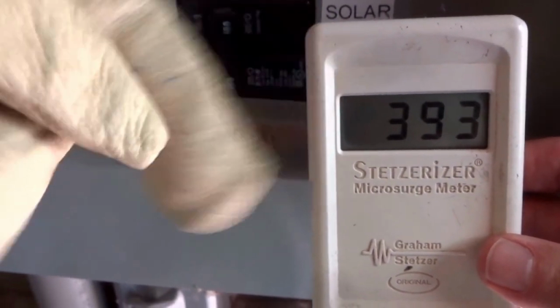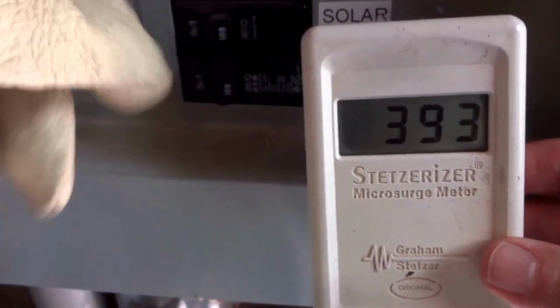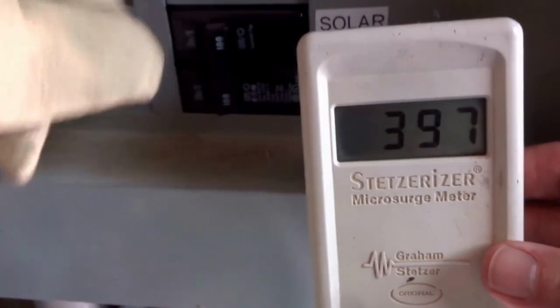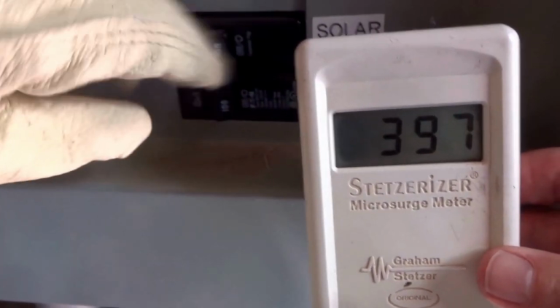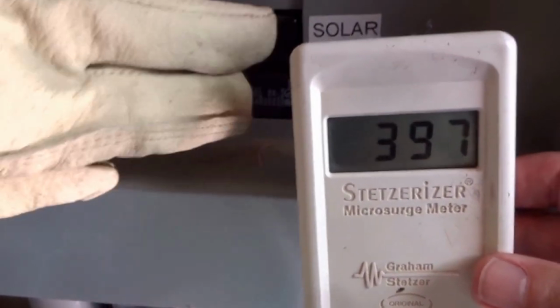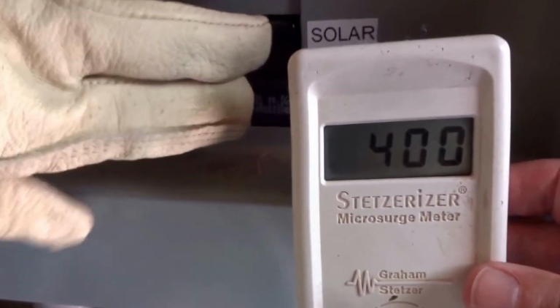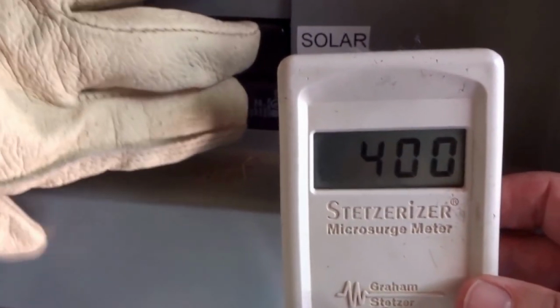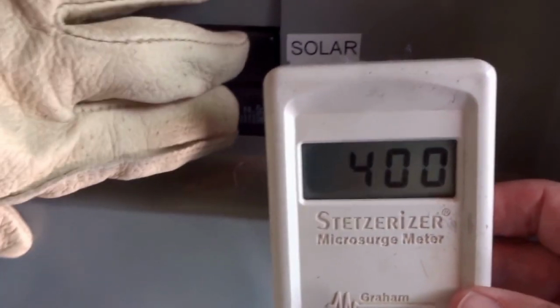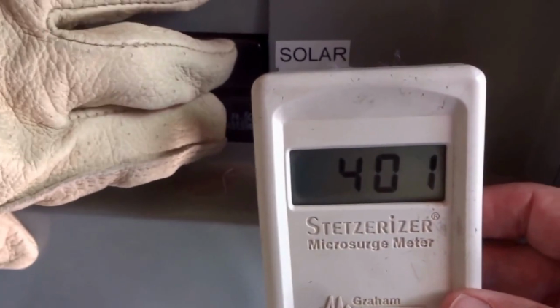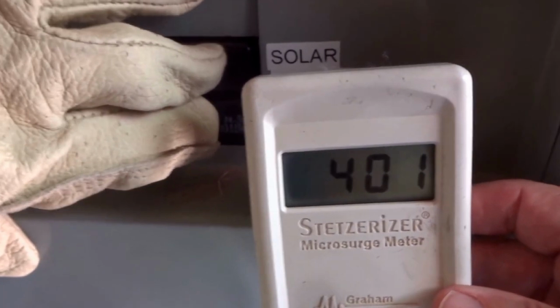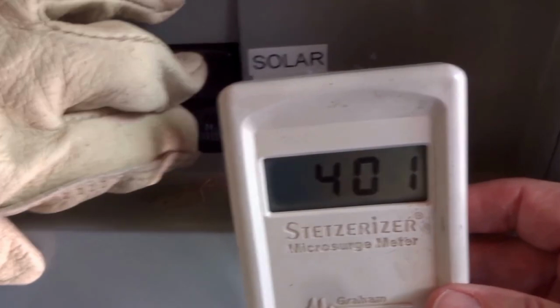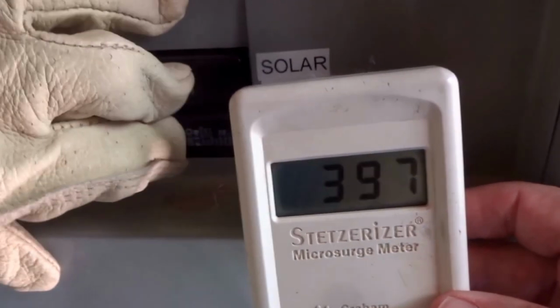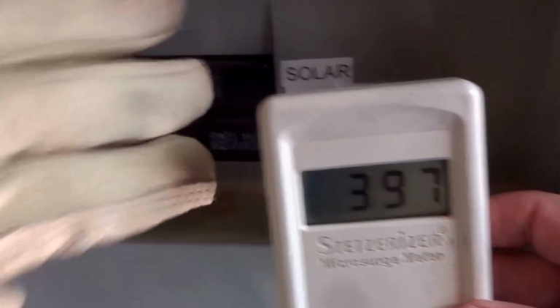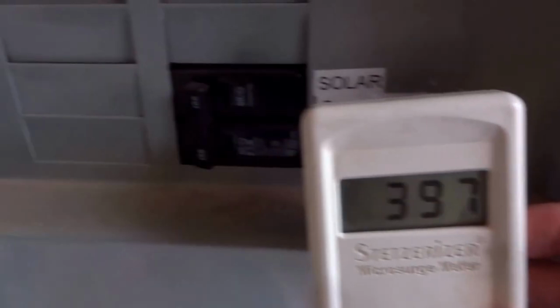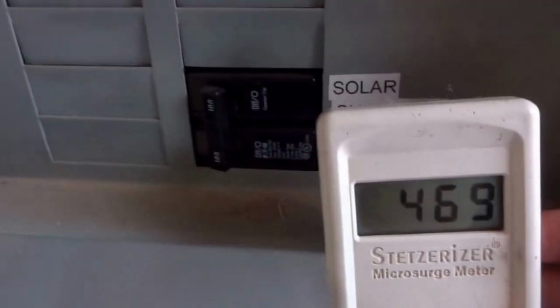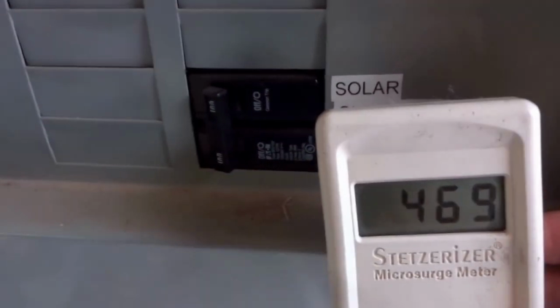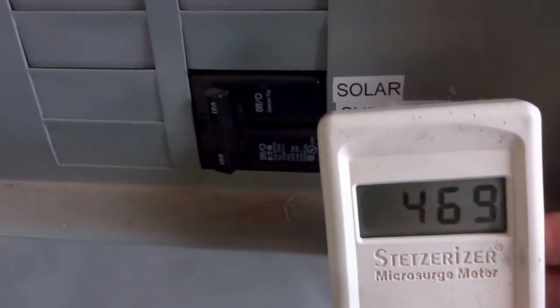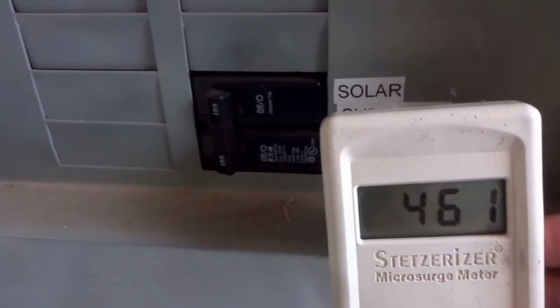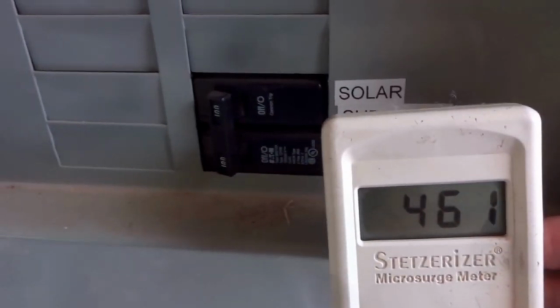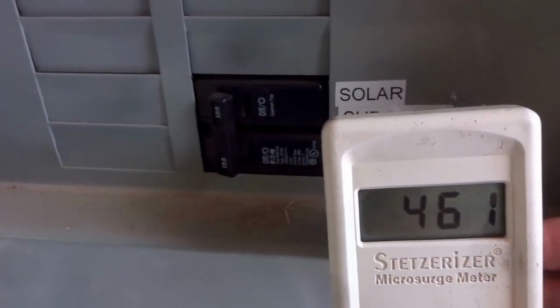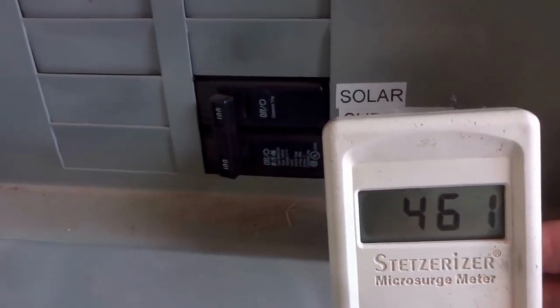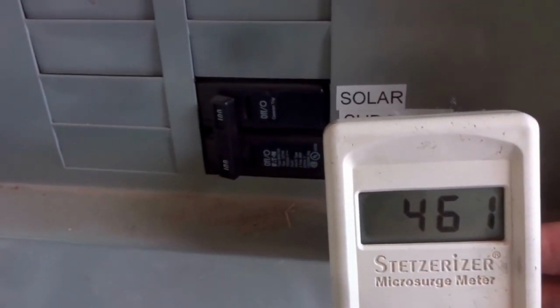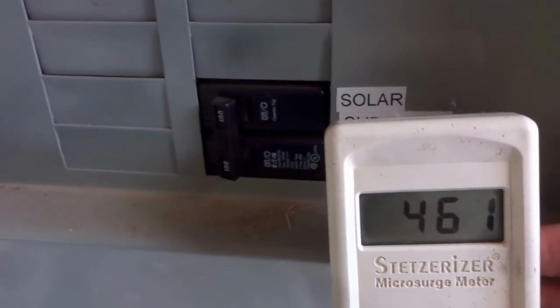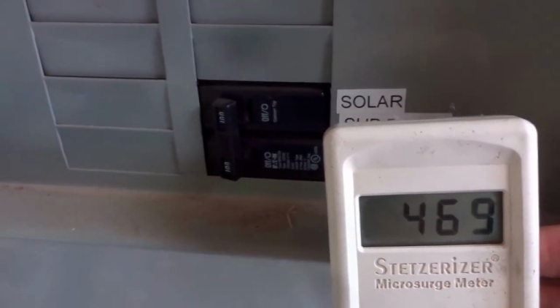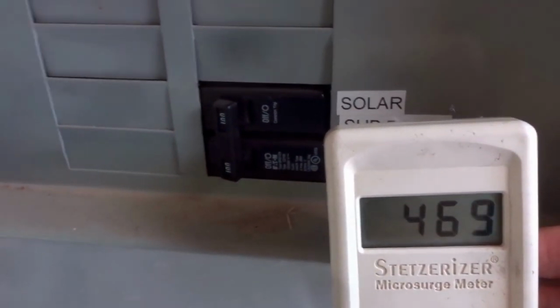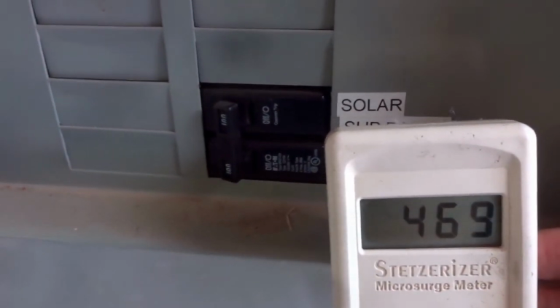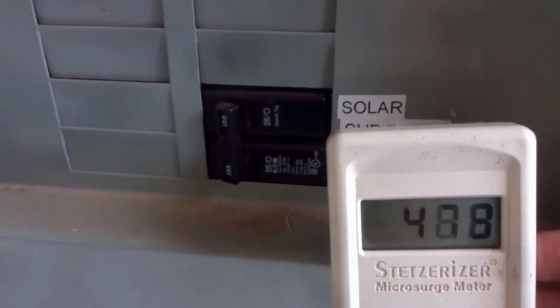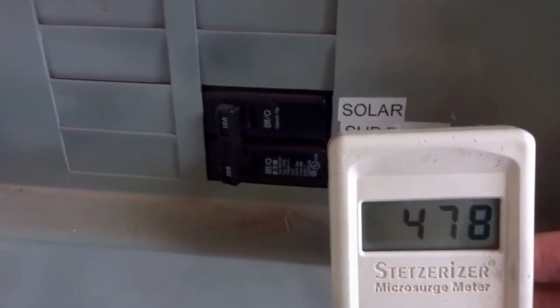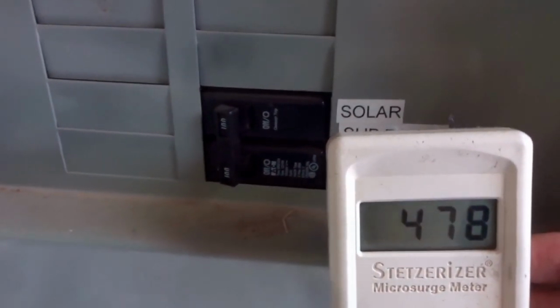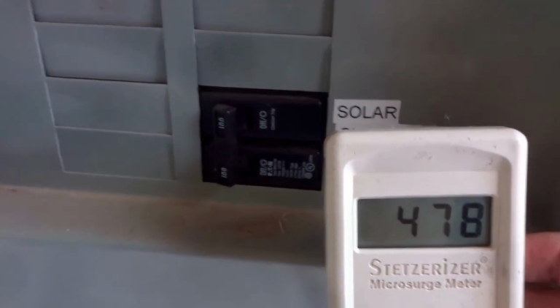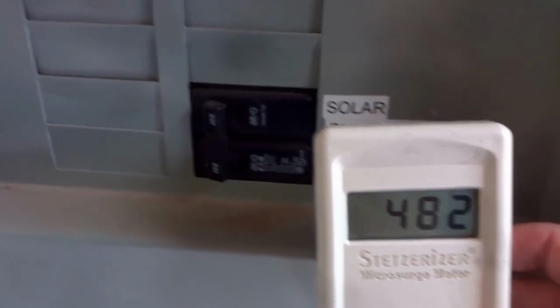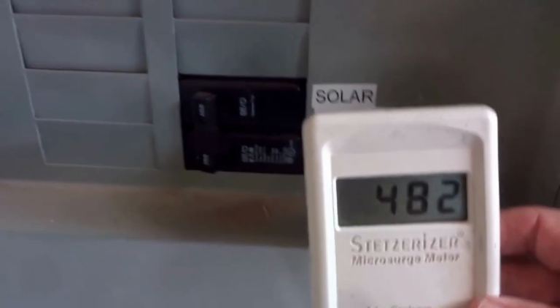We're going to turn the solar back on. Normally it takes a couple of minutes for it to ramp back up, so we'll check in on that later.